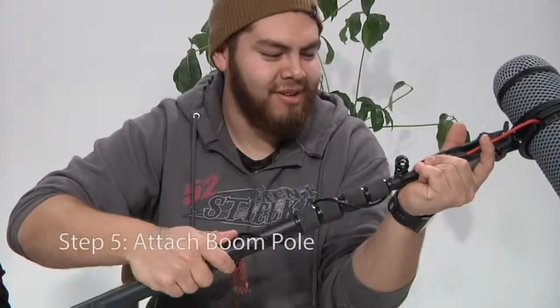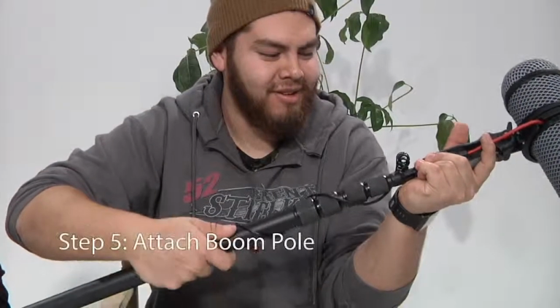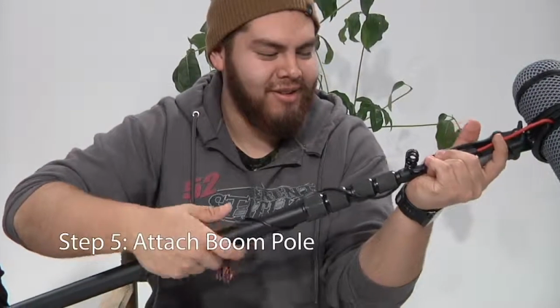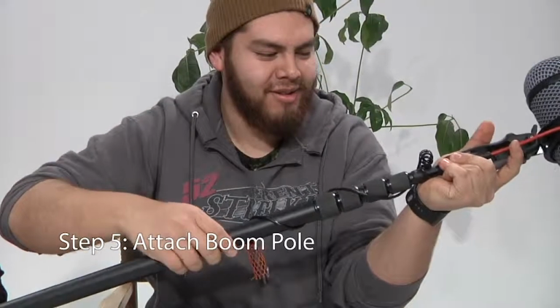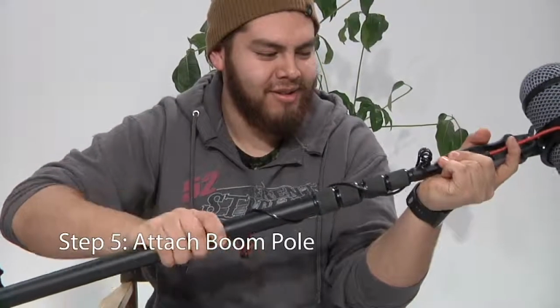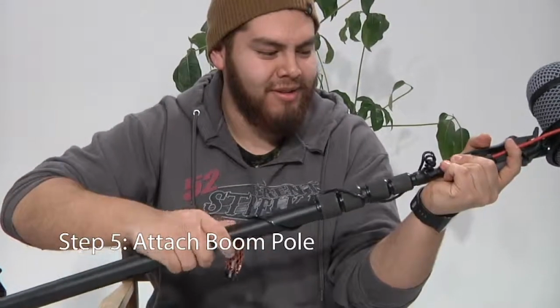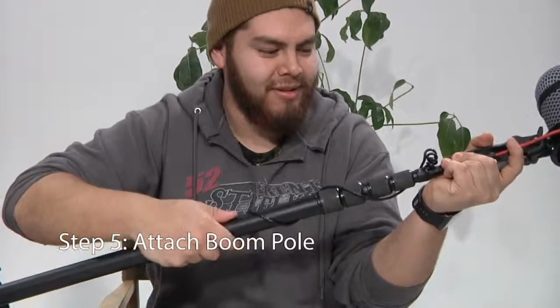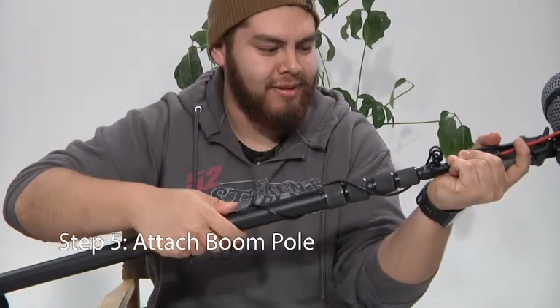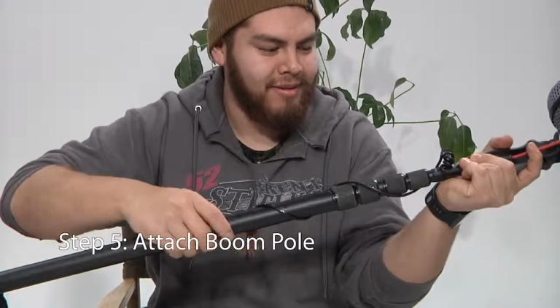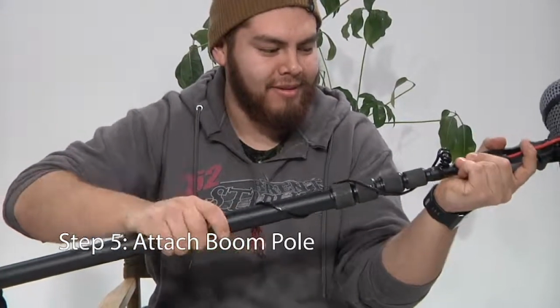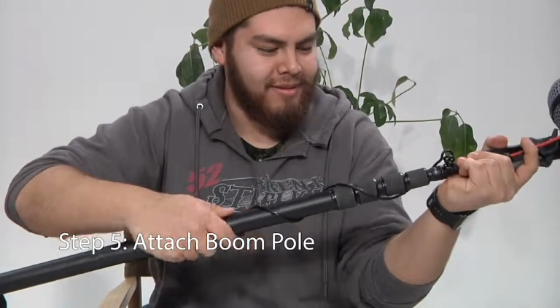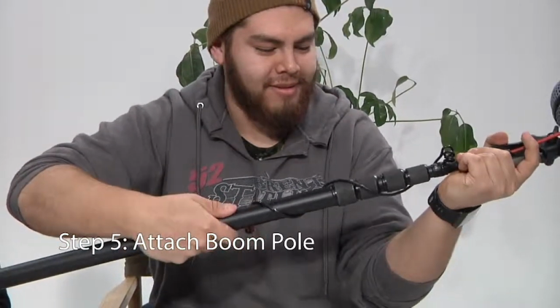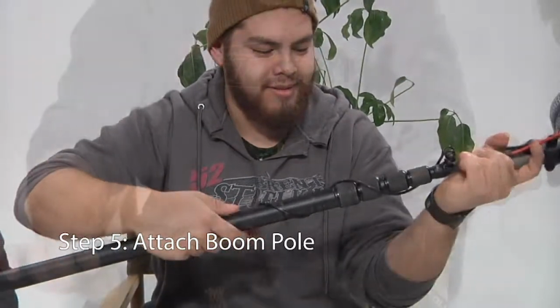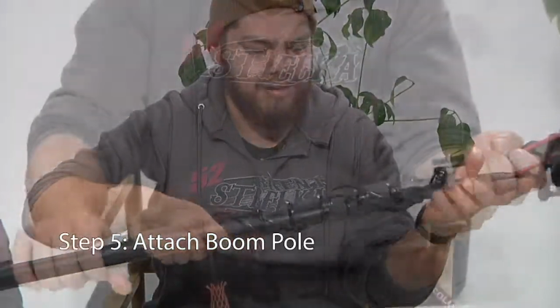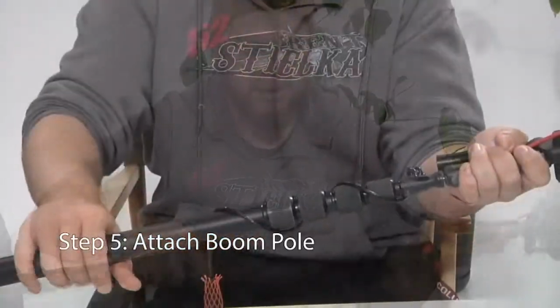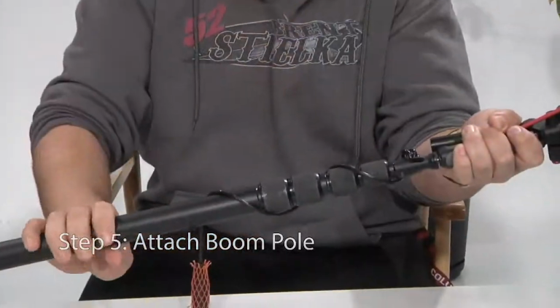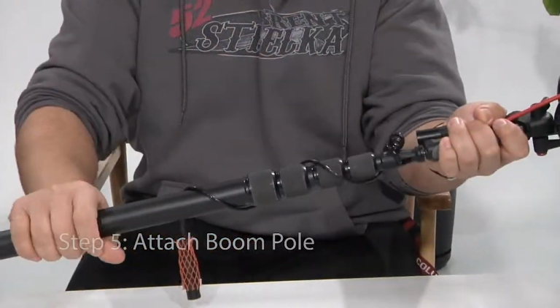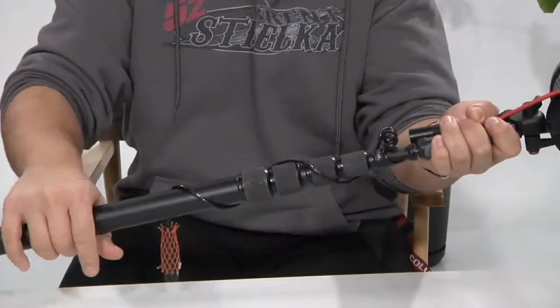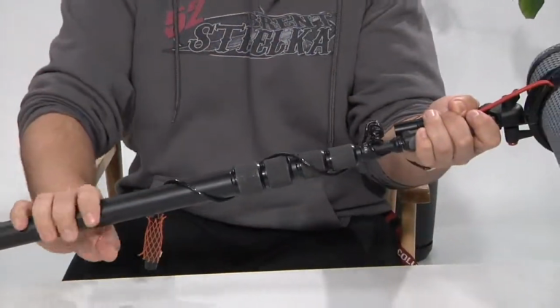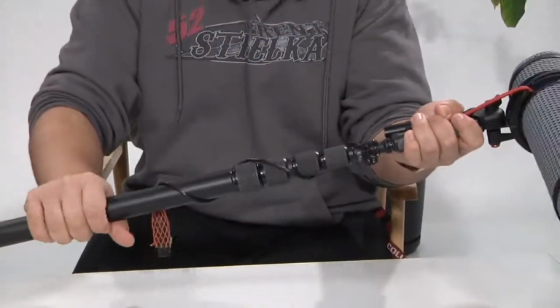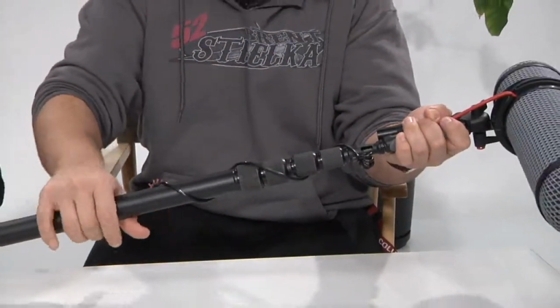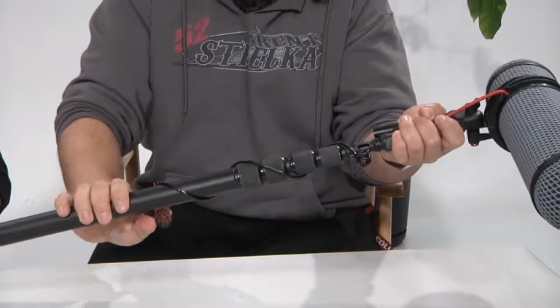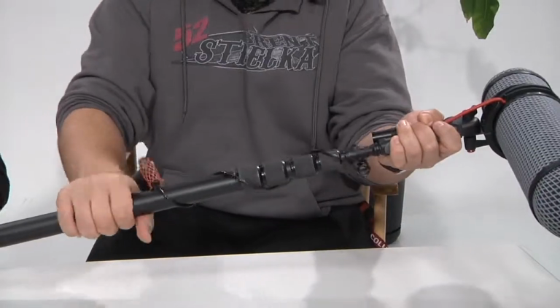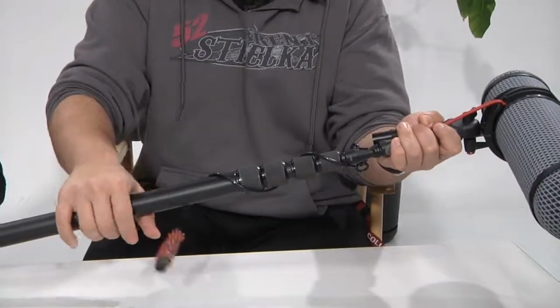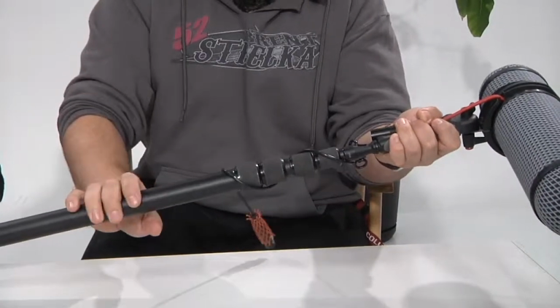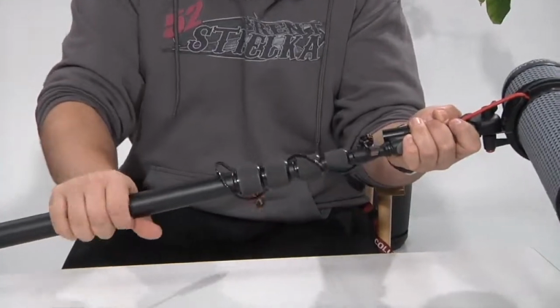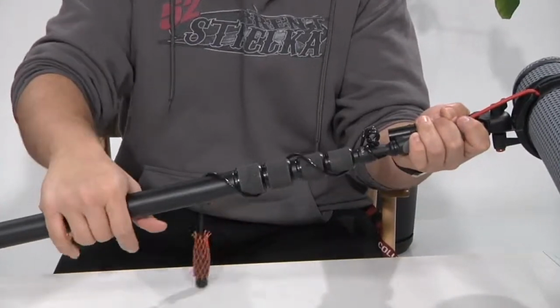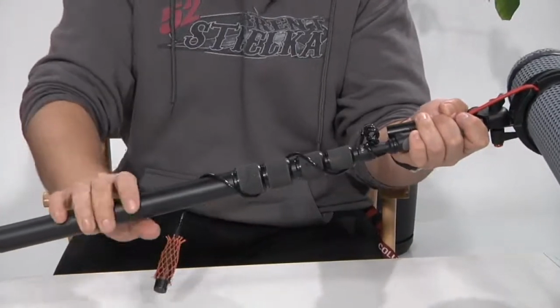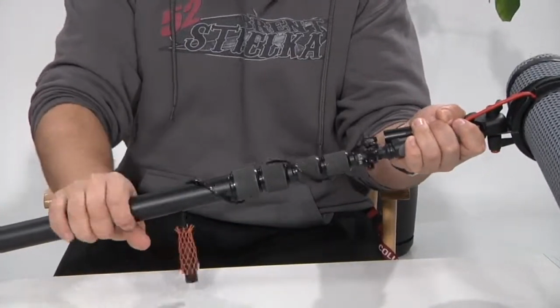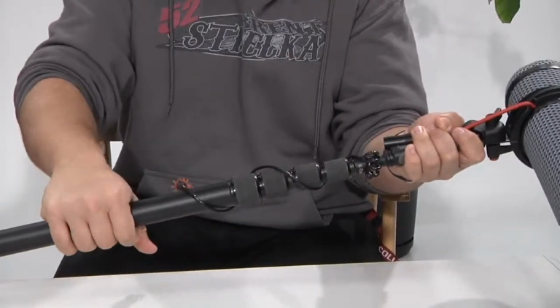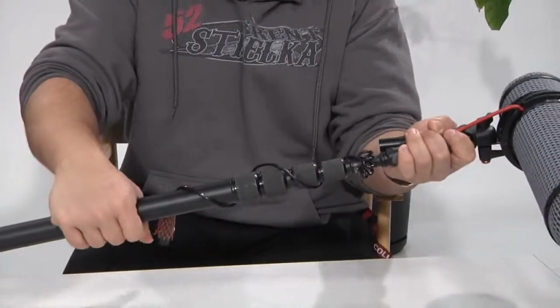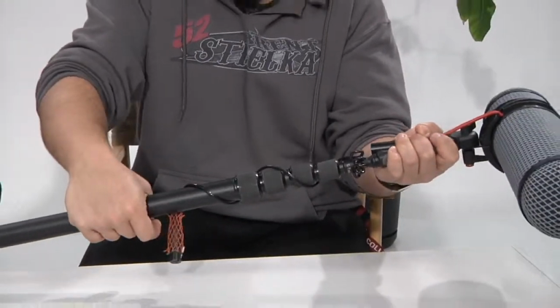Step 5: Attach the boom pole onto the base of the shock mount.